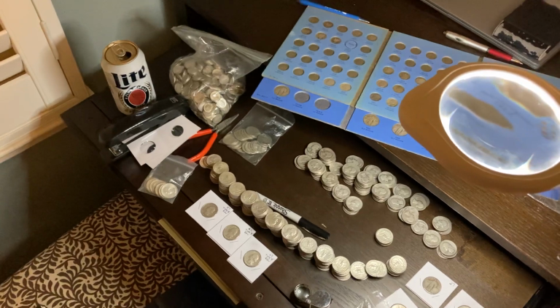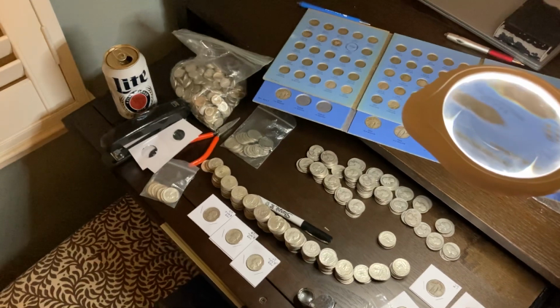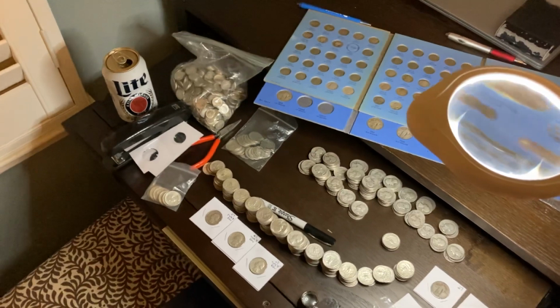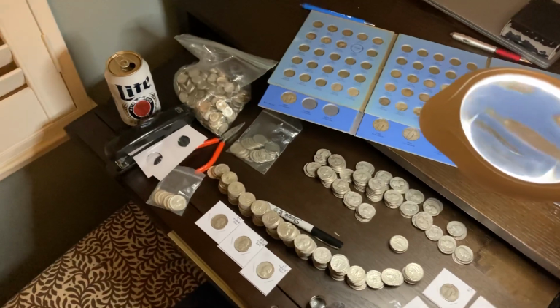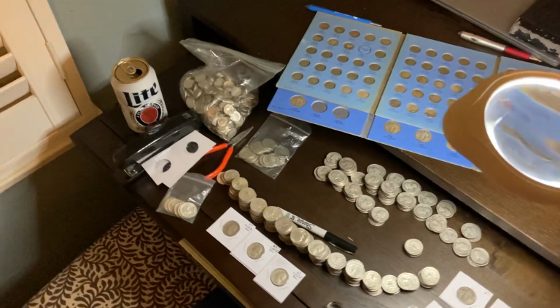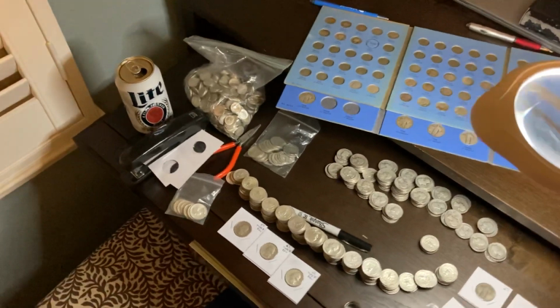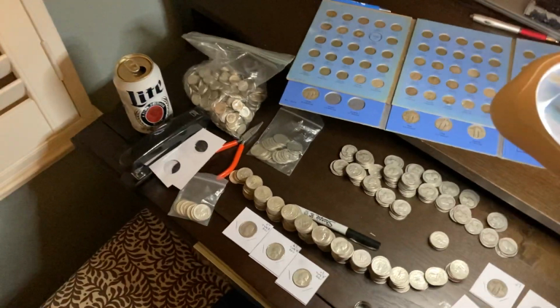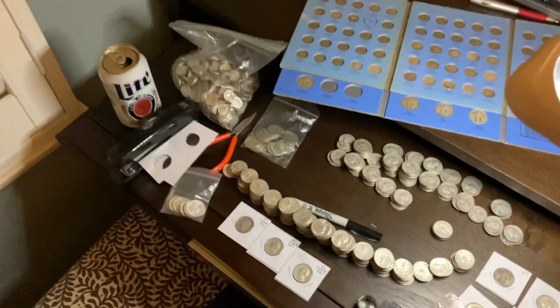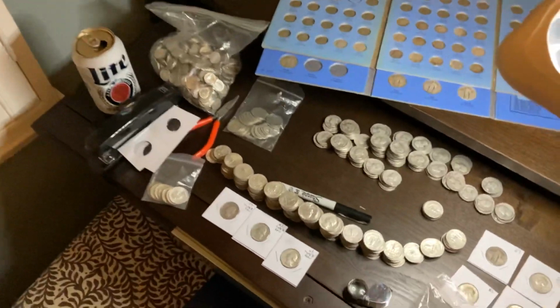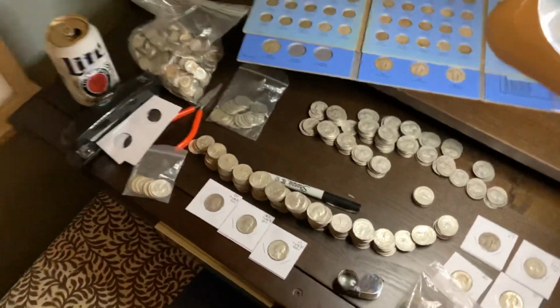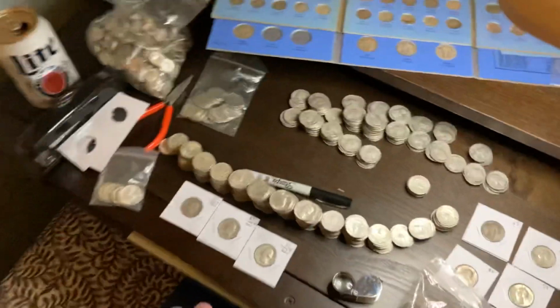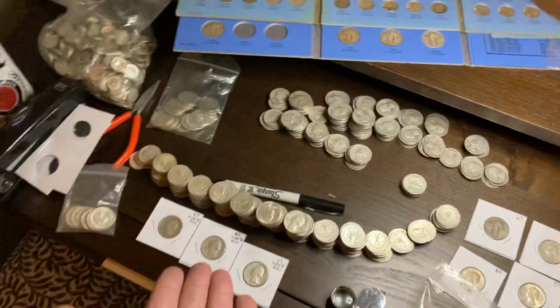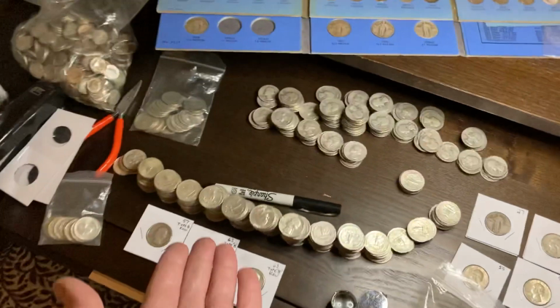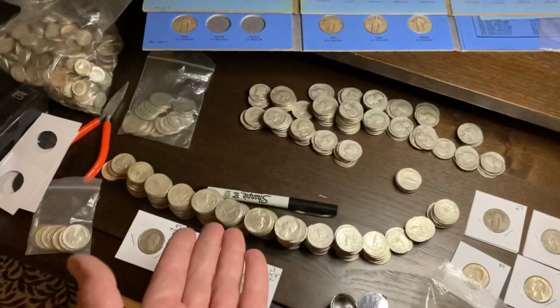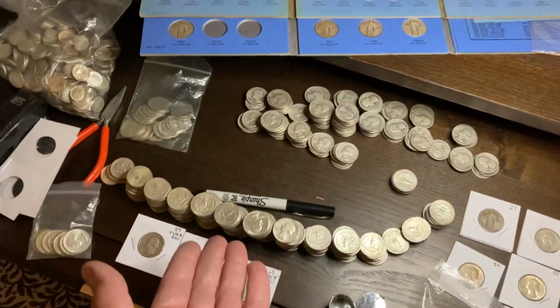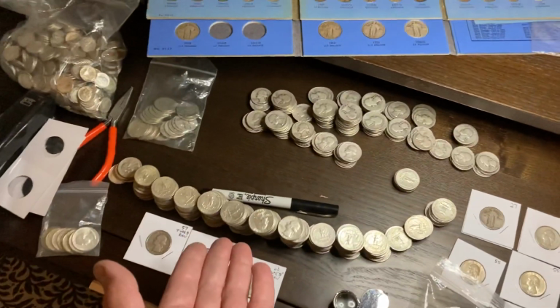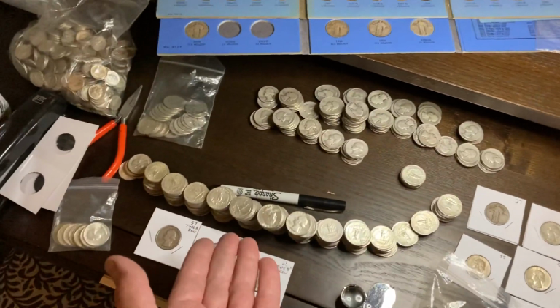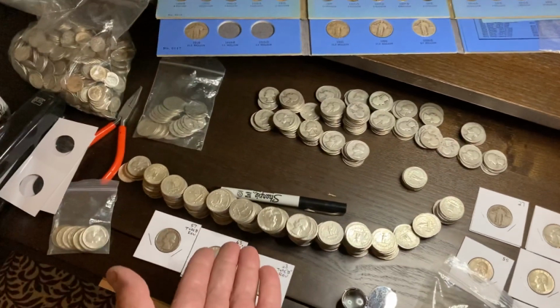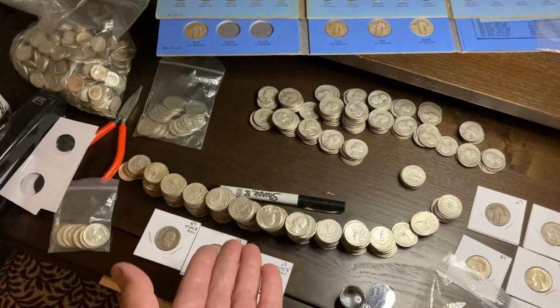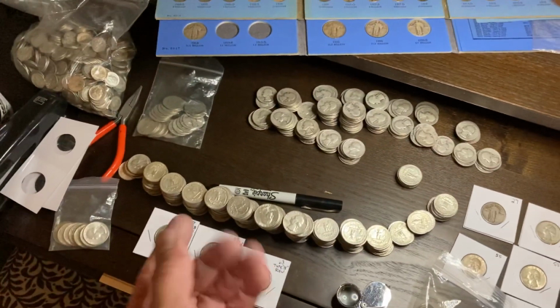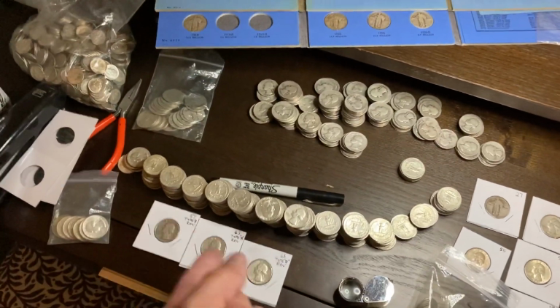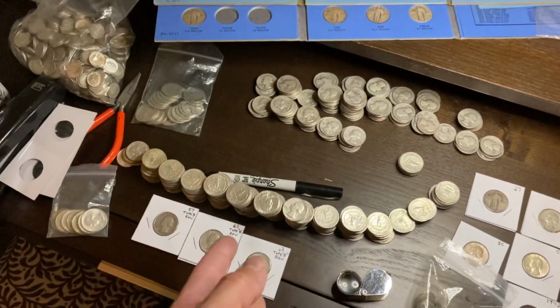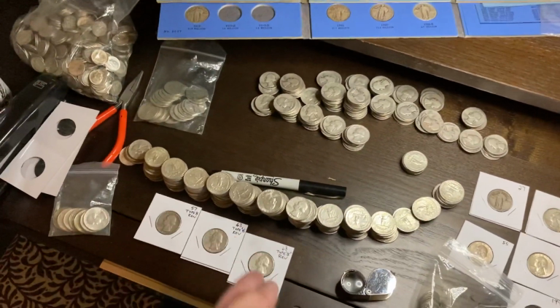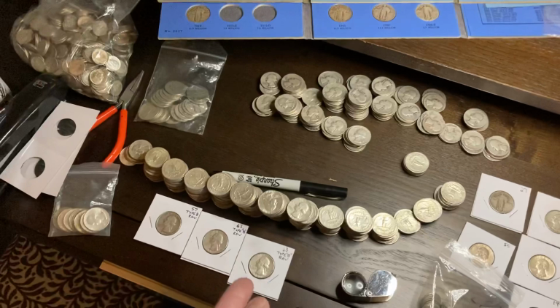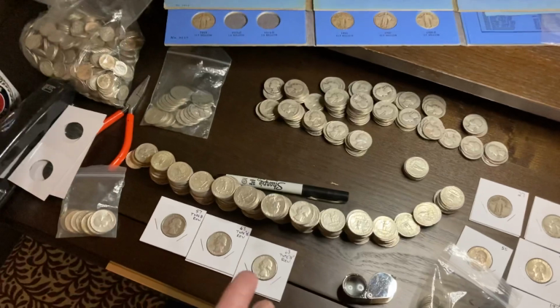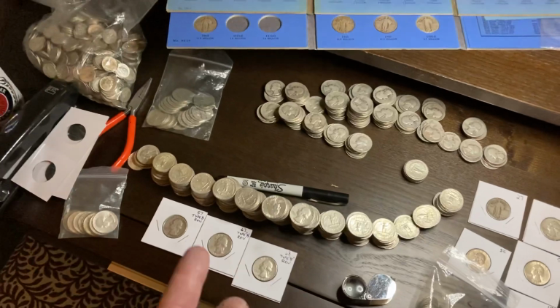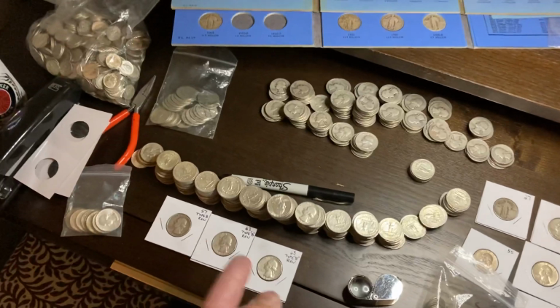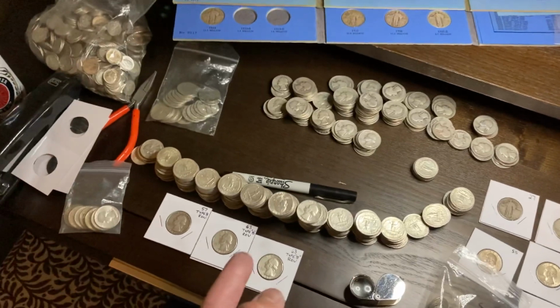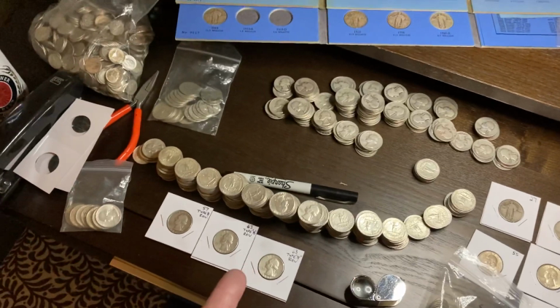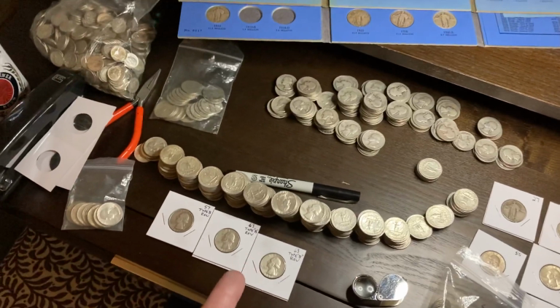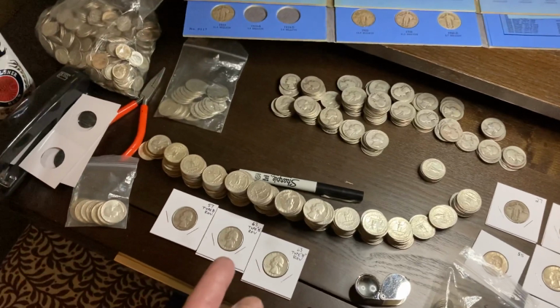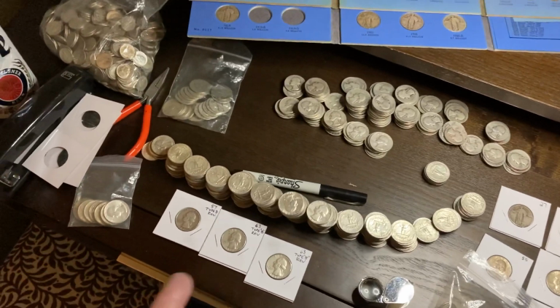Hello, this is Matt, and I'm back to show the results from the 155 face value, 90% search.